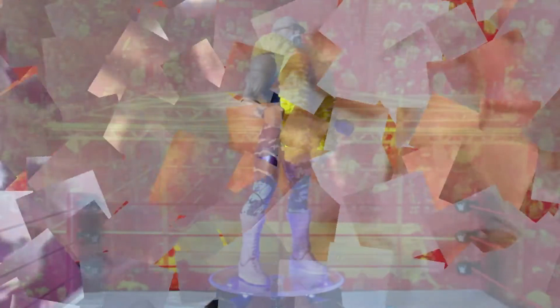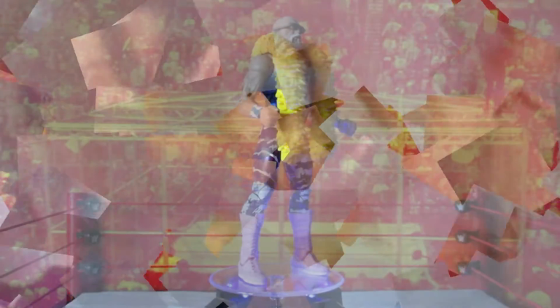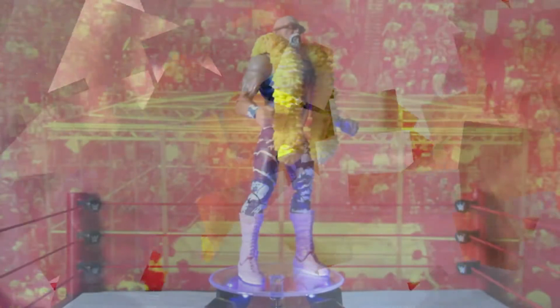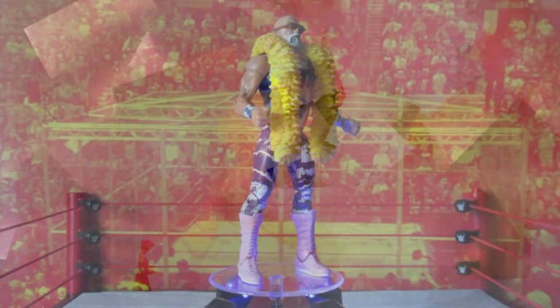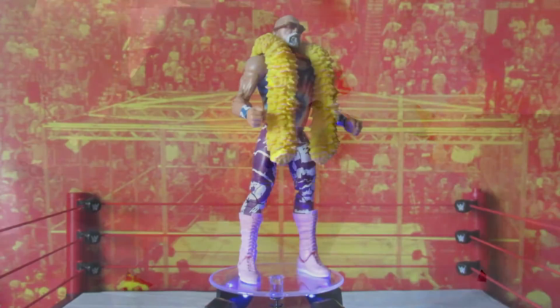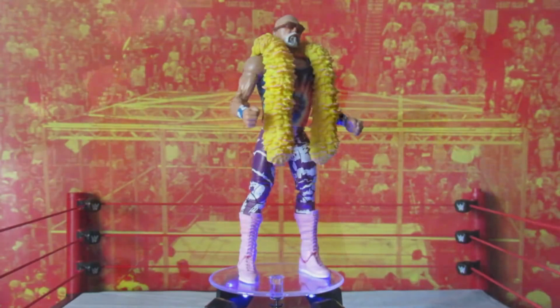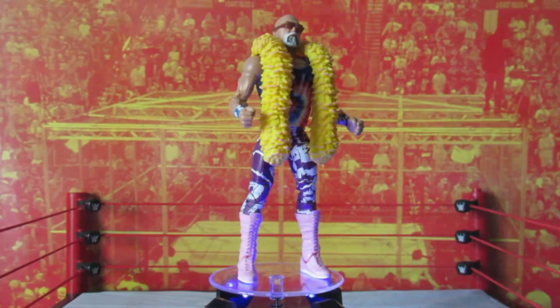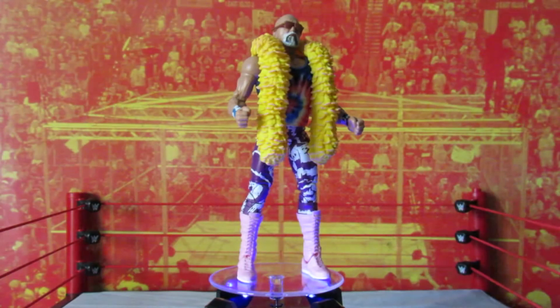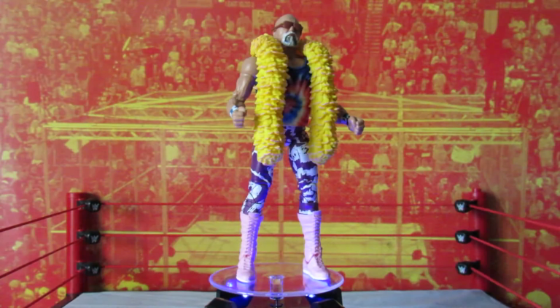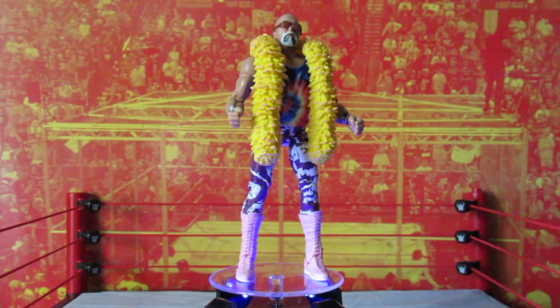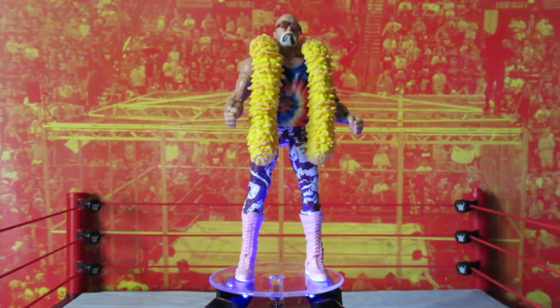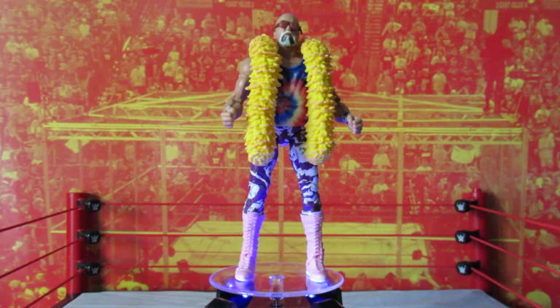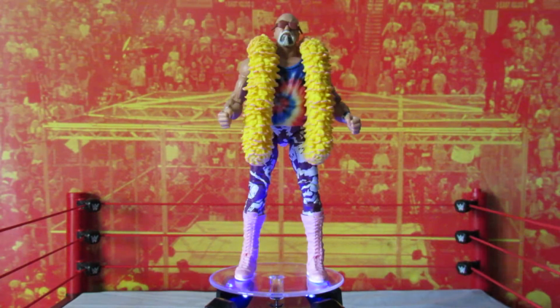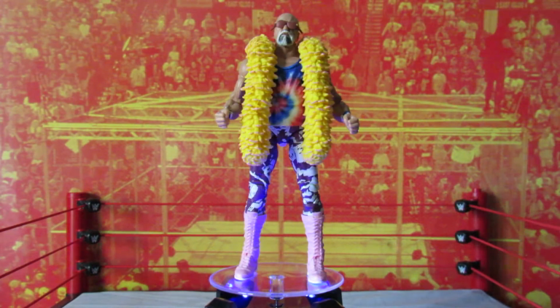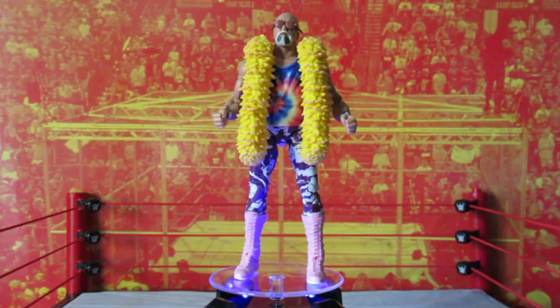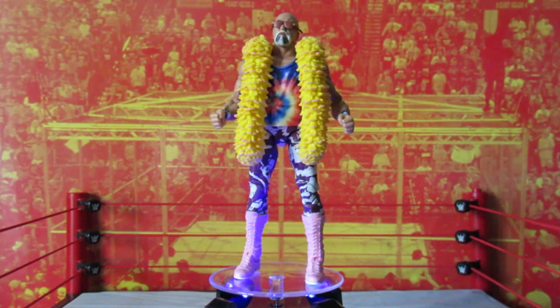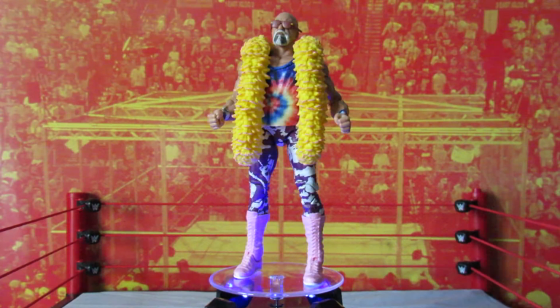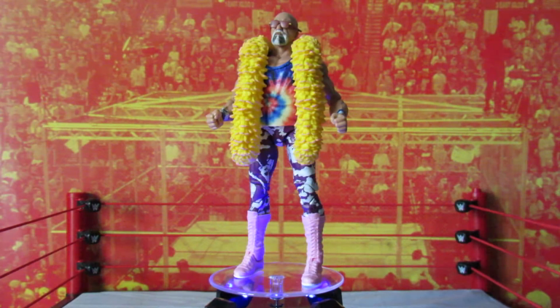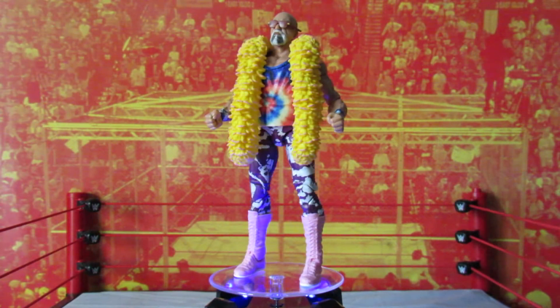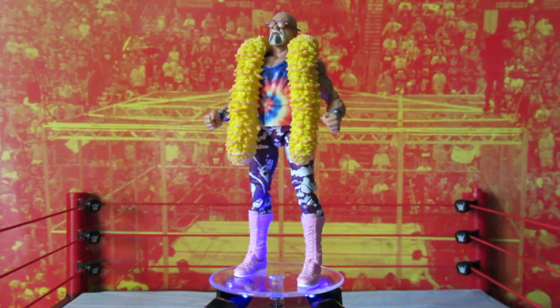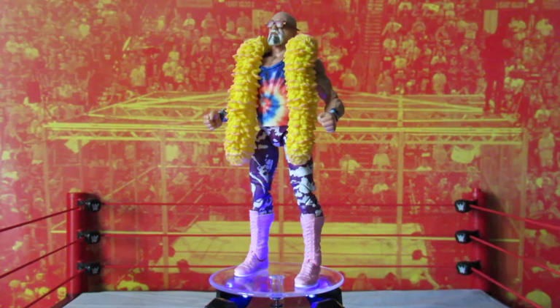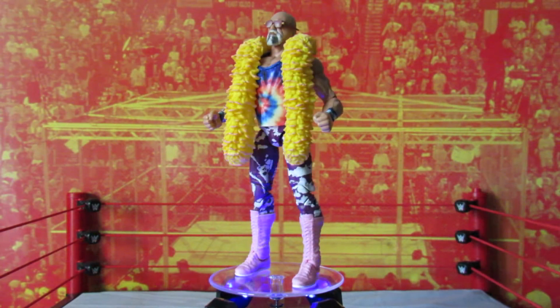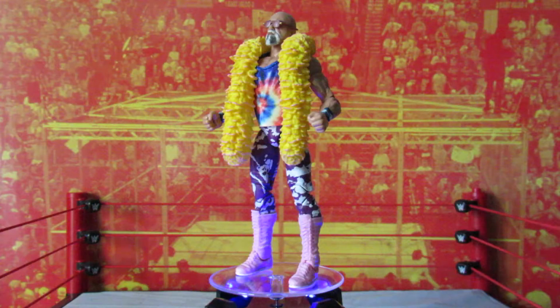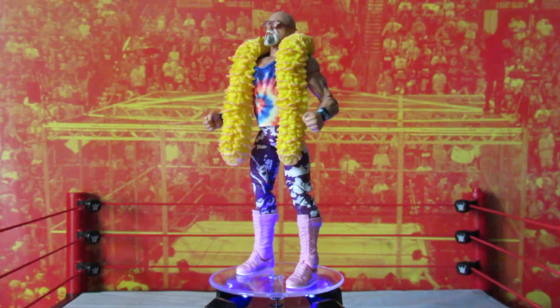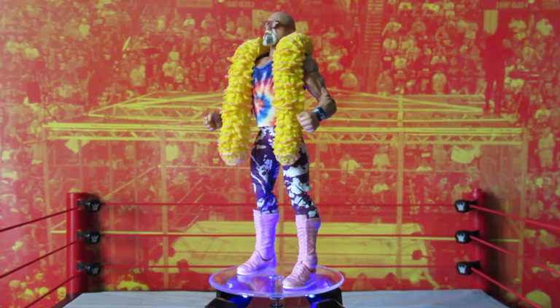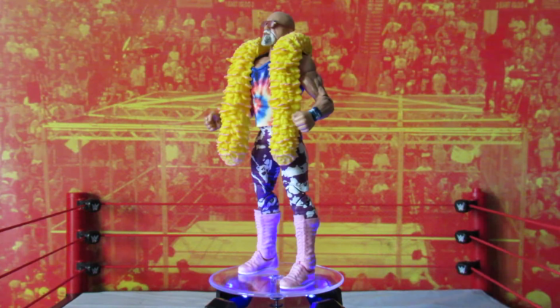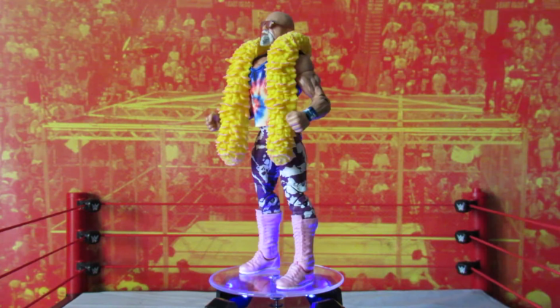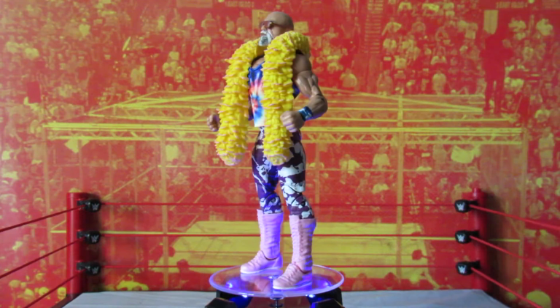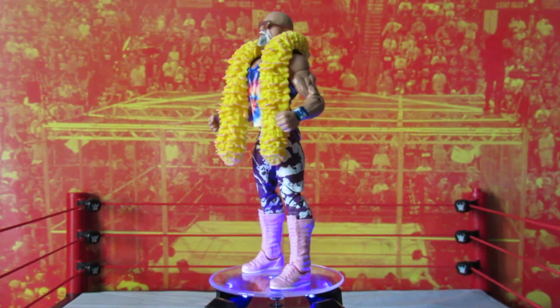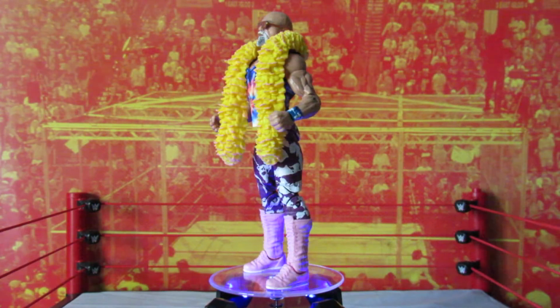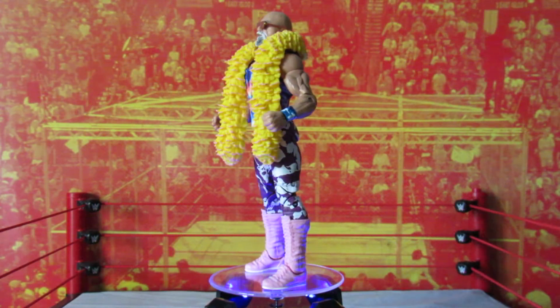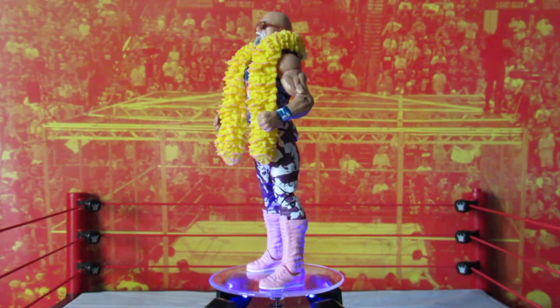The Graham figure is wearing a removable cloth tie-dye t-shirt, tie-dye pants, and pink wrestling boots.